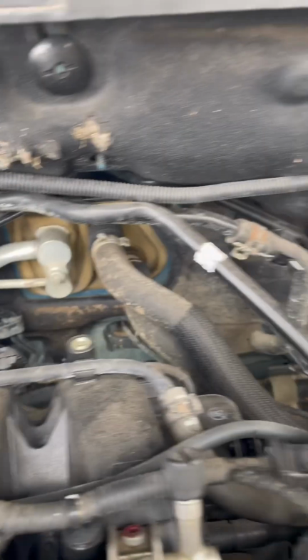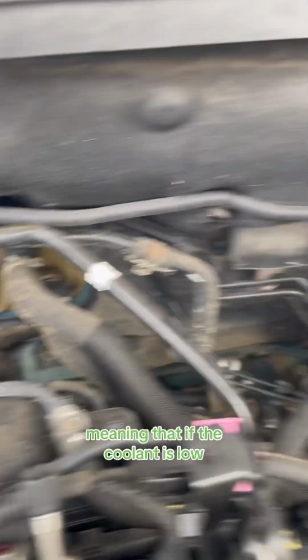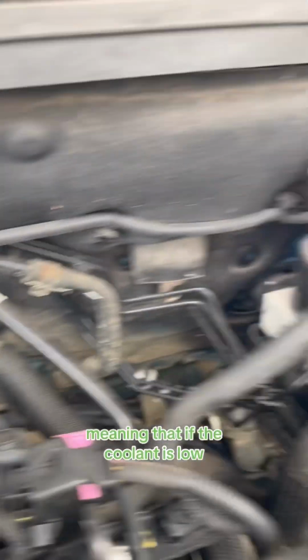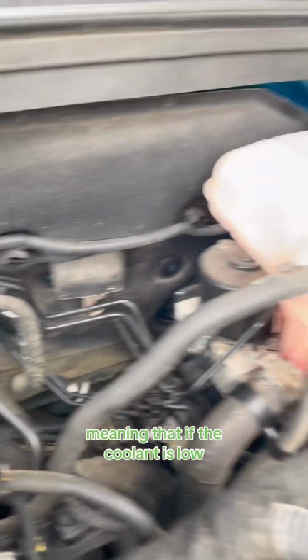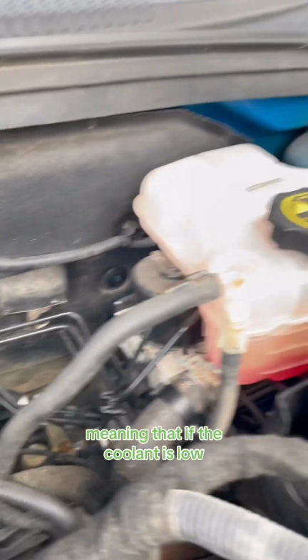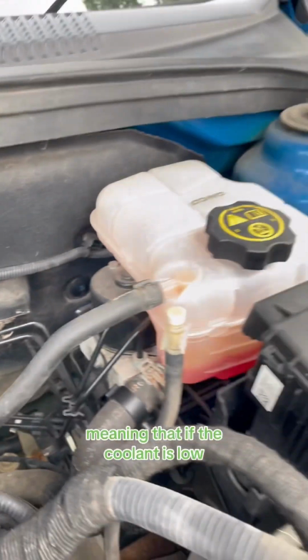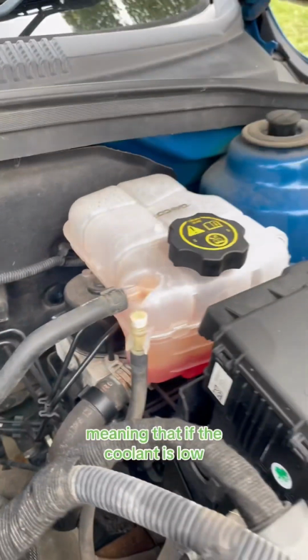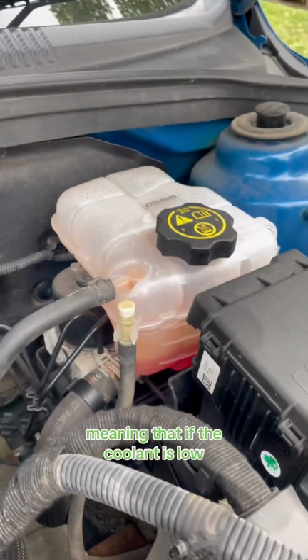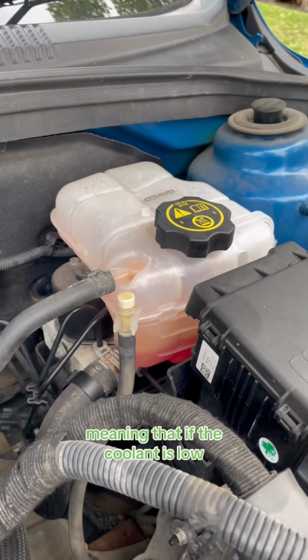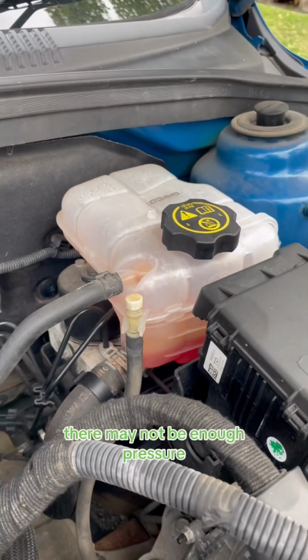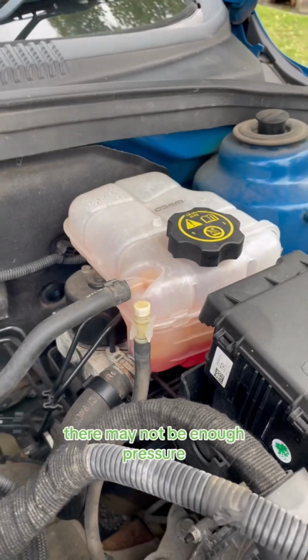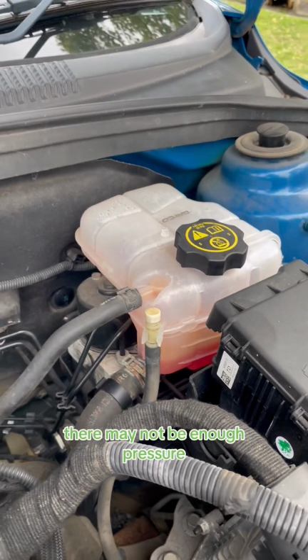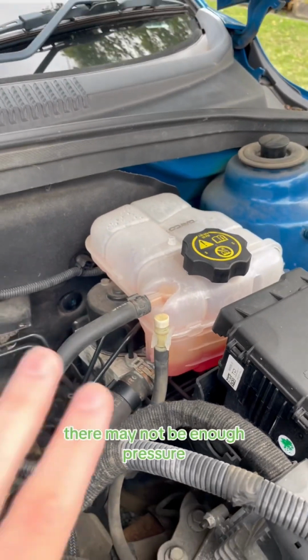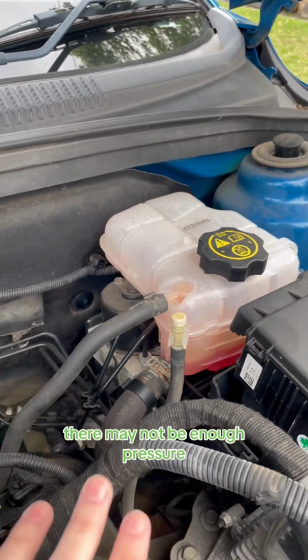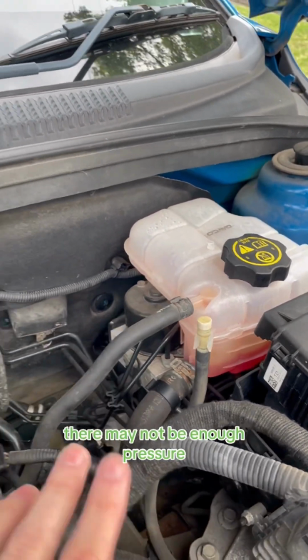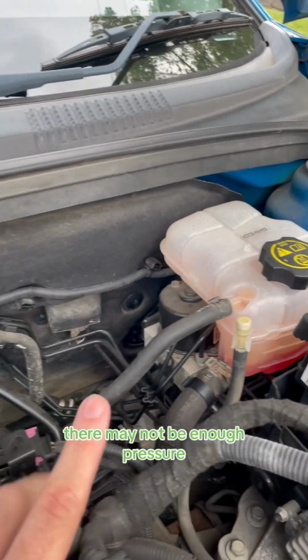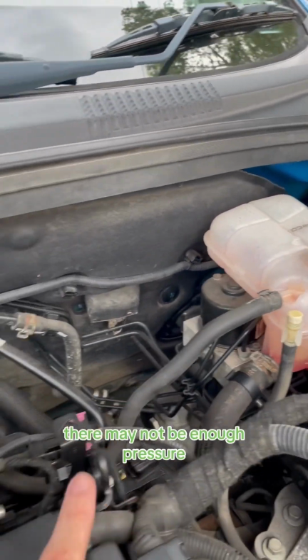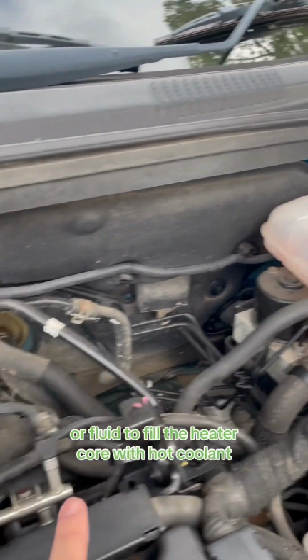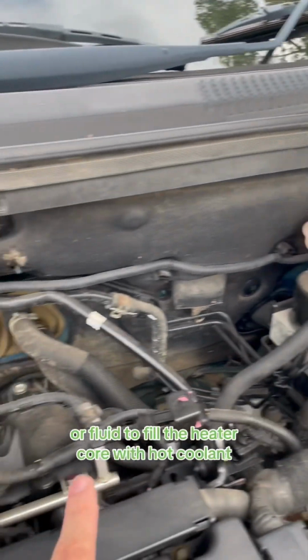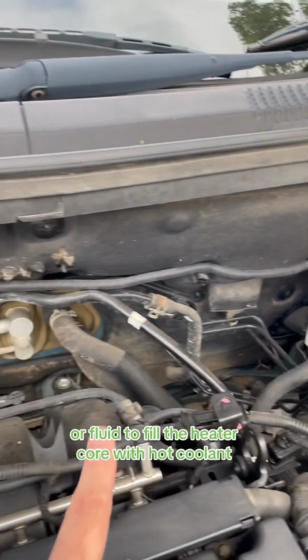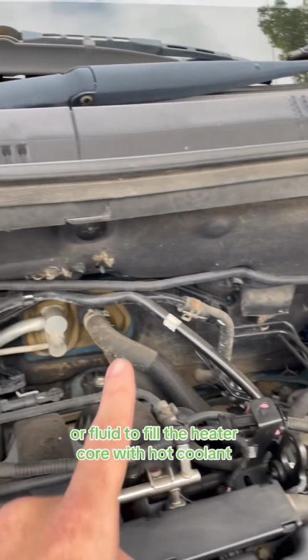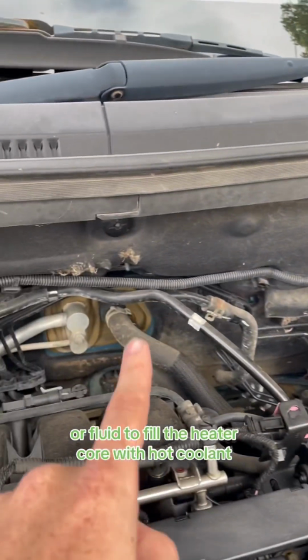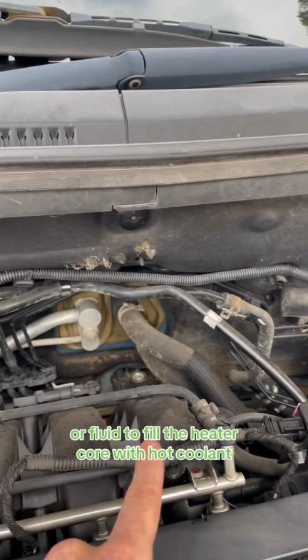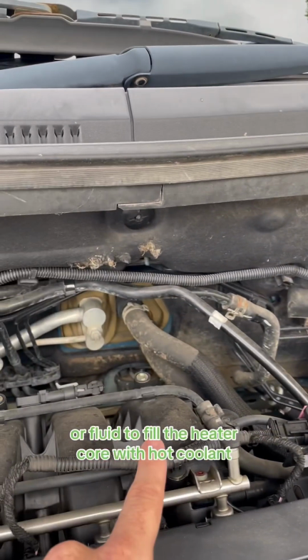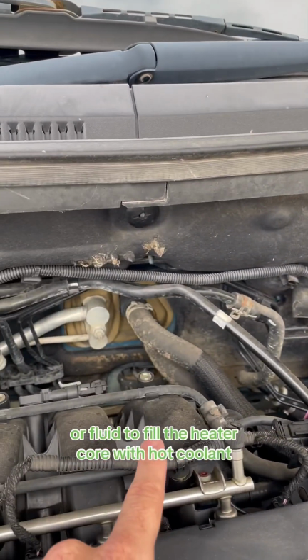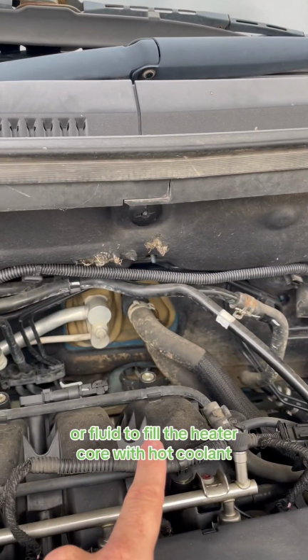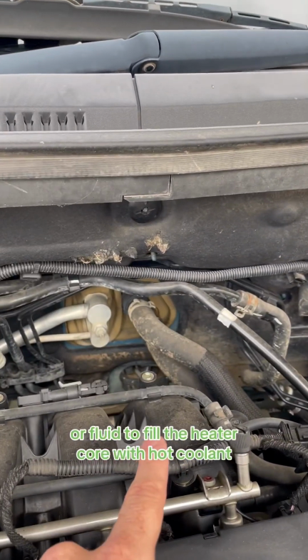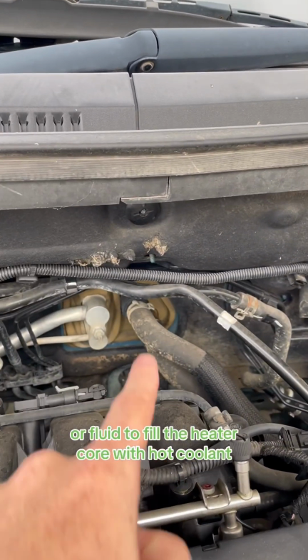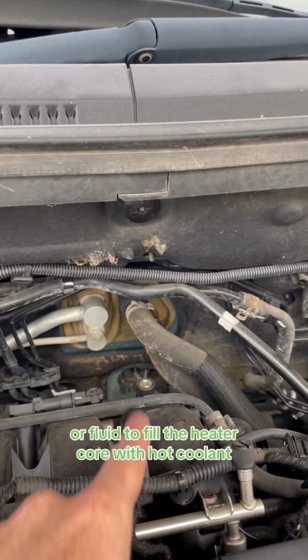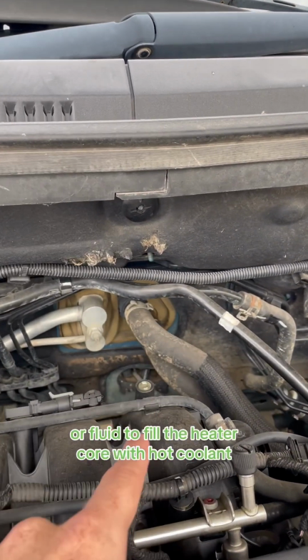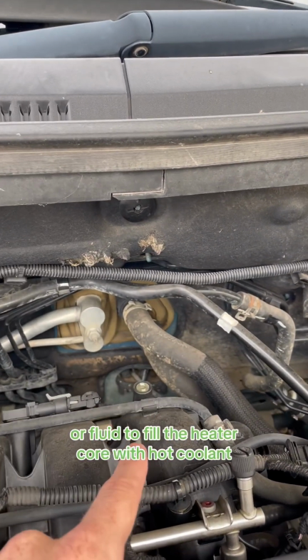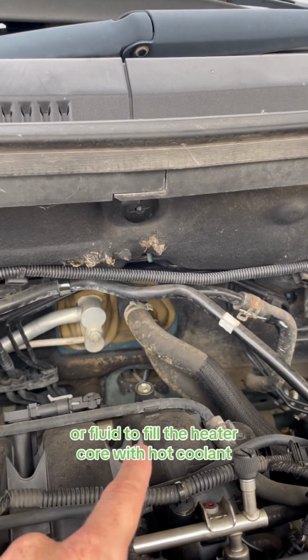Meaning that if the coolant is low, there may not be enough pressure or fluid to fill the heater core with hot coolant.